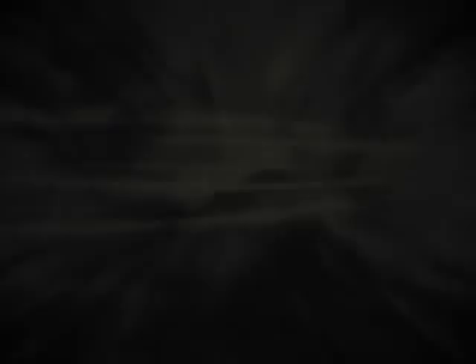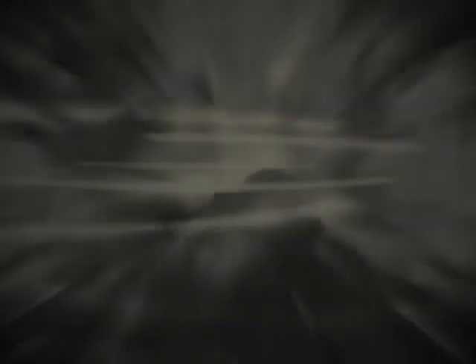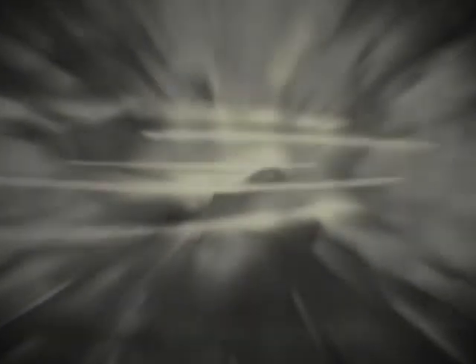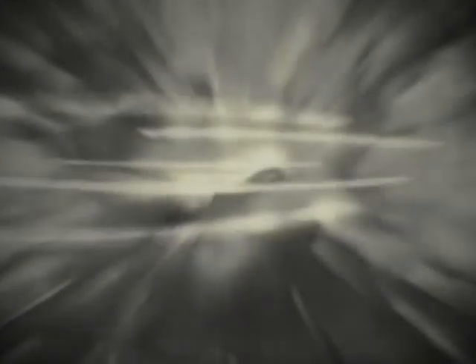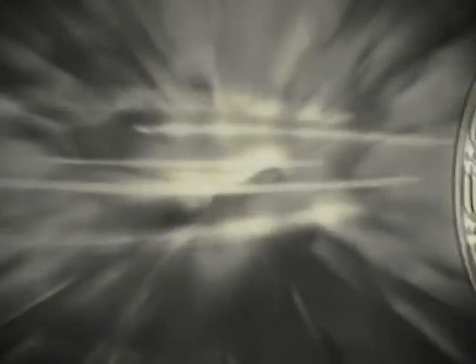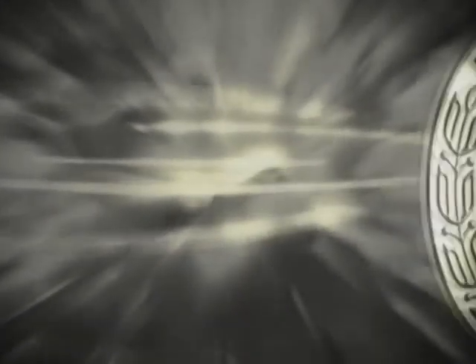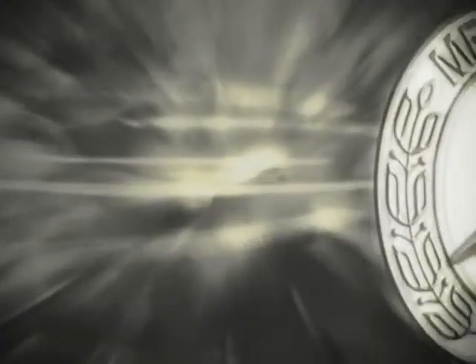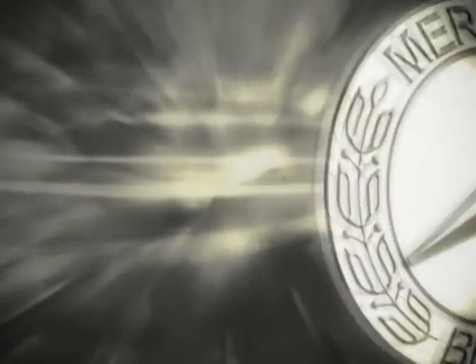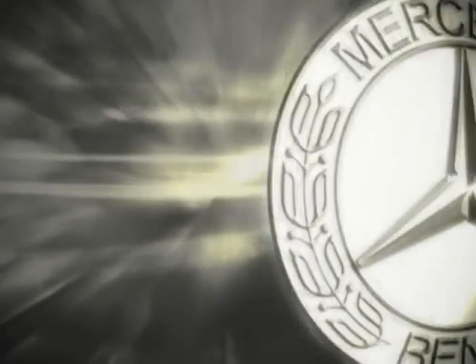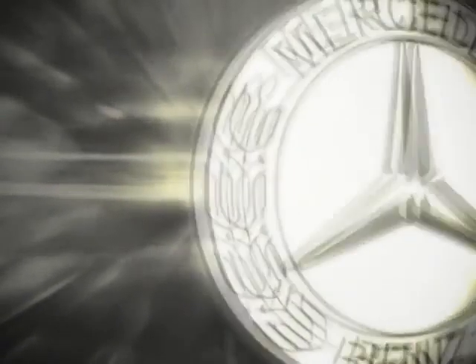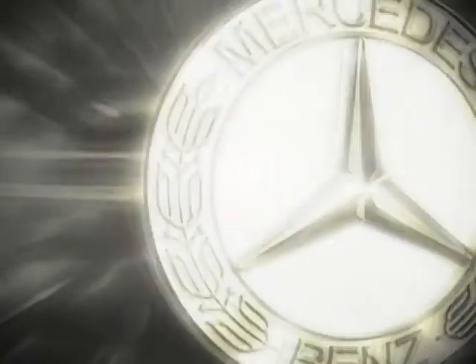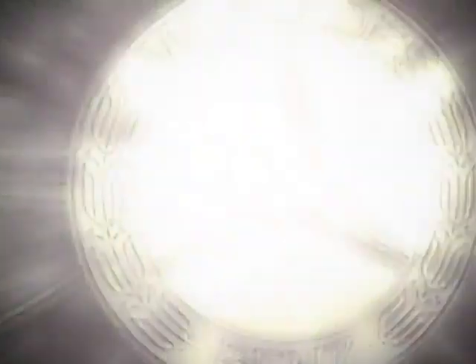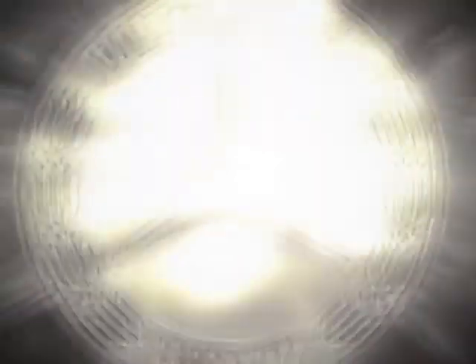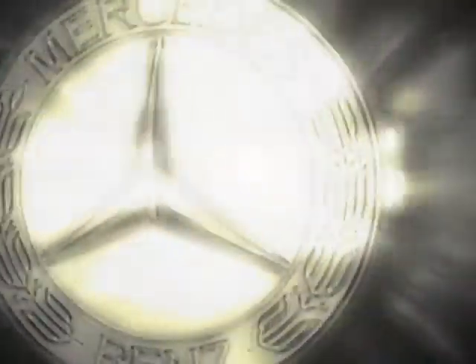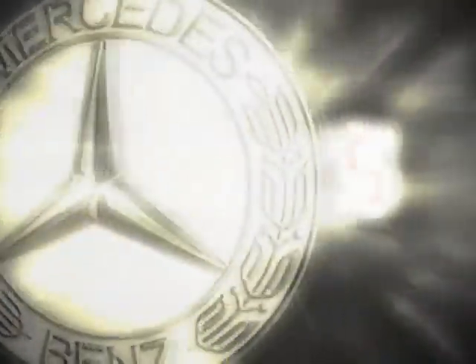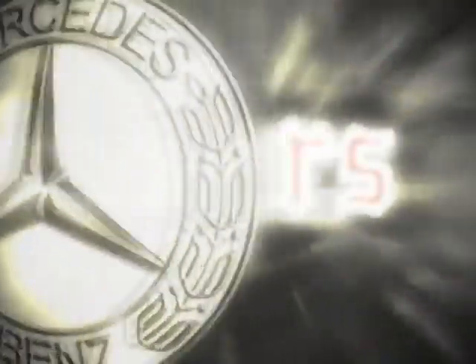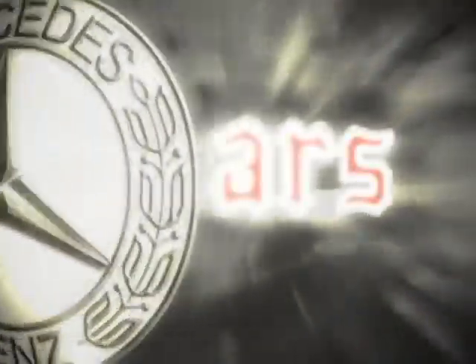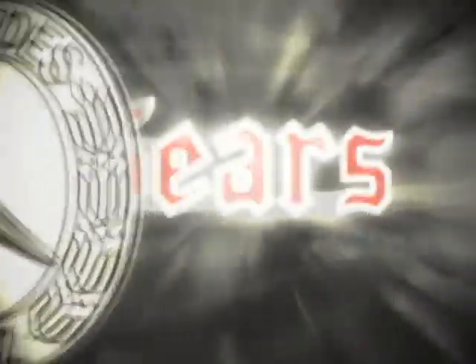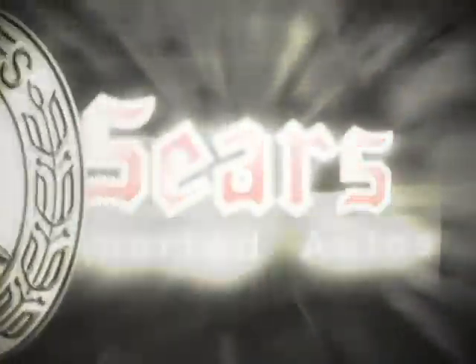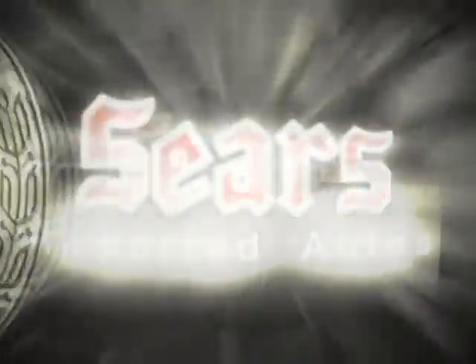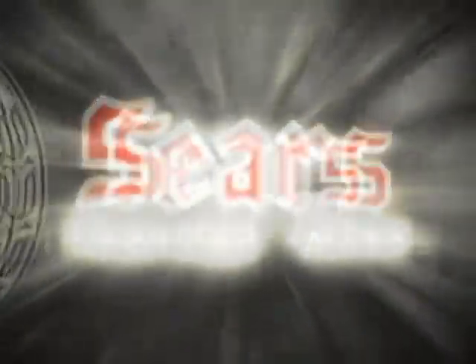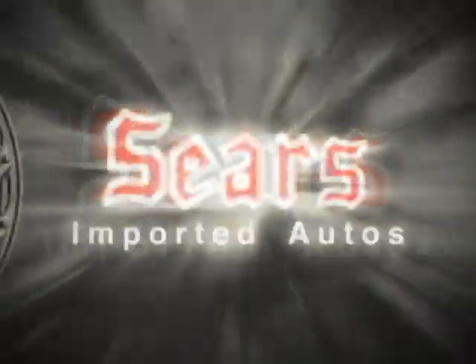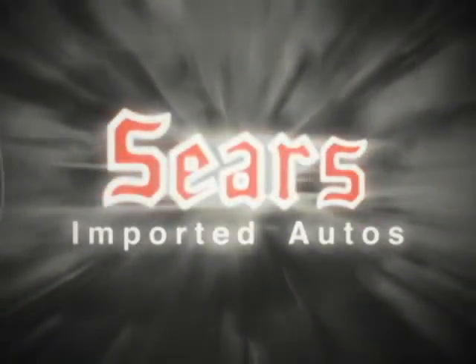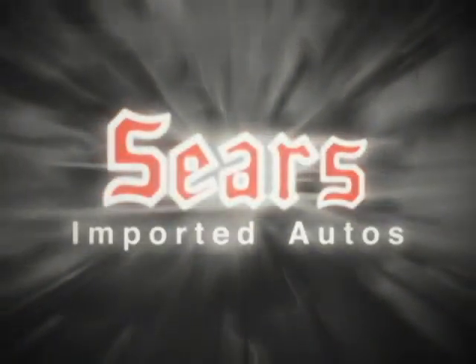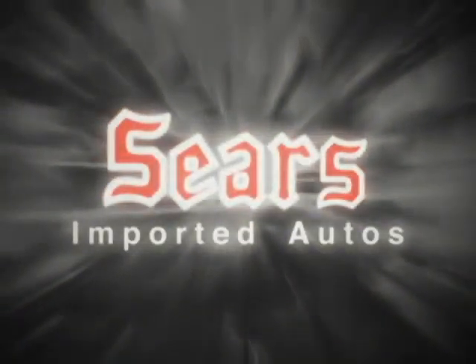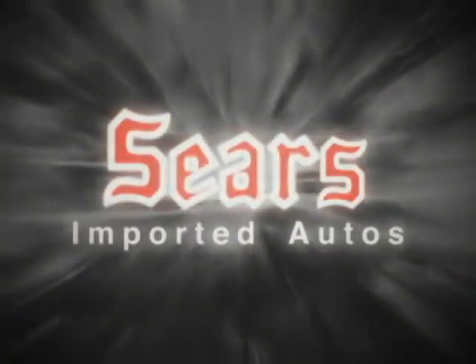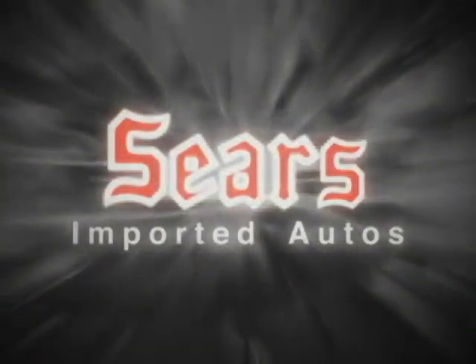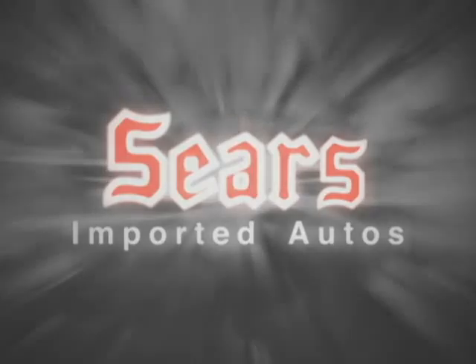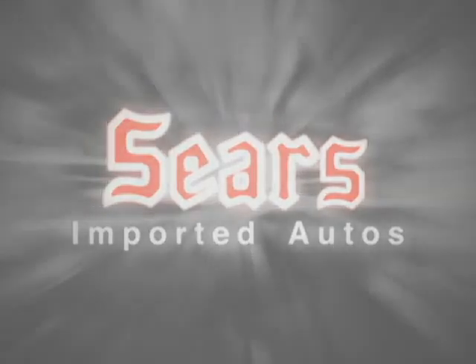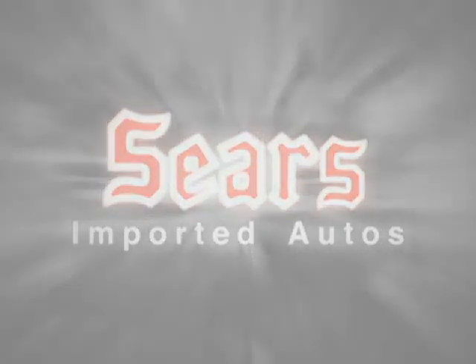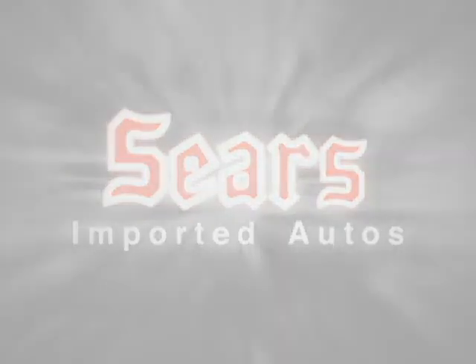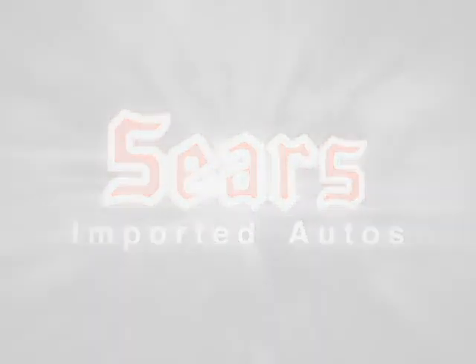At Sears Imported Autos, nothing gives us greater satisfaction than serving you. Here's the vehicle for you.